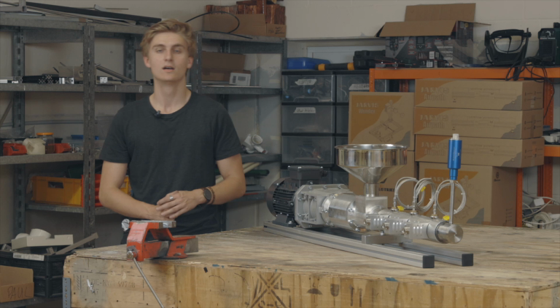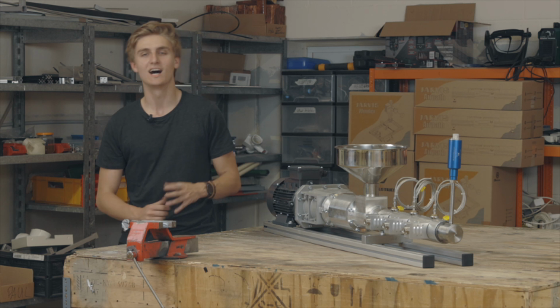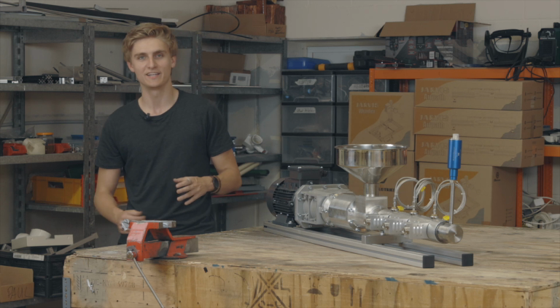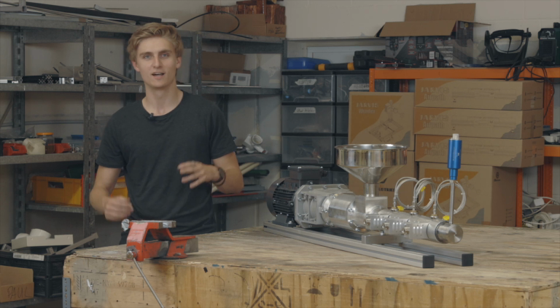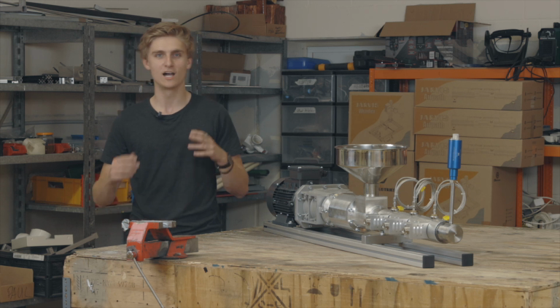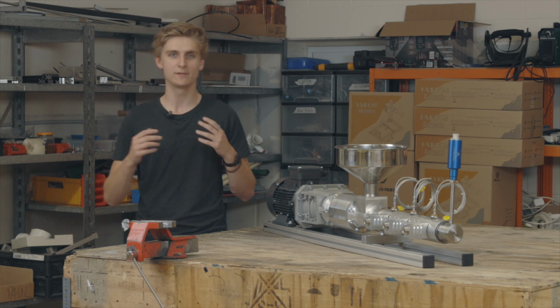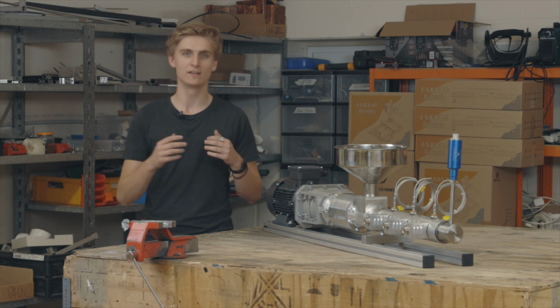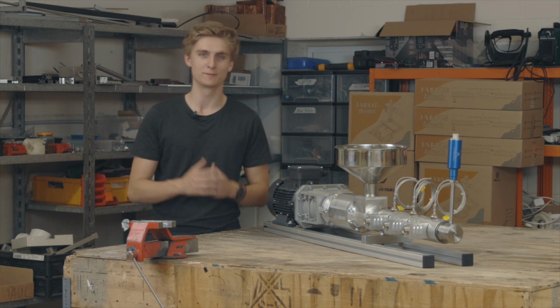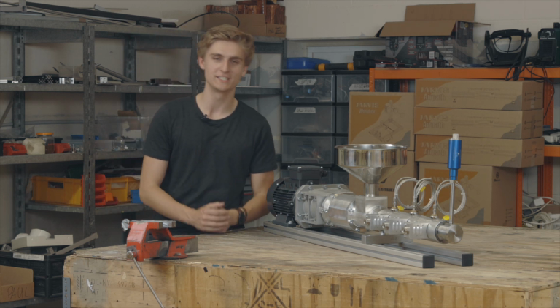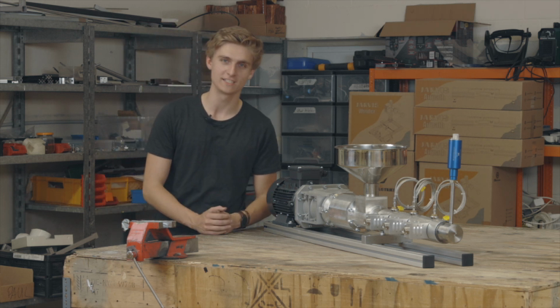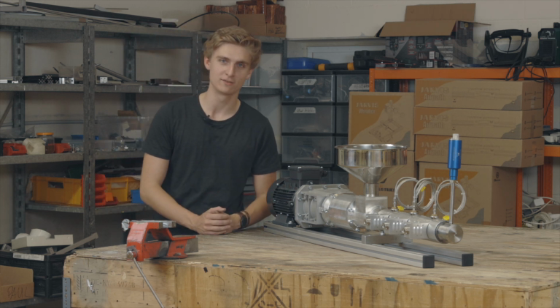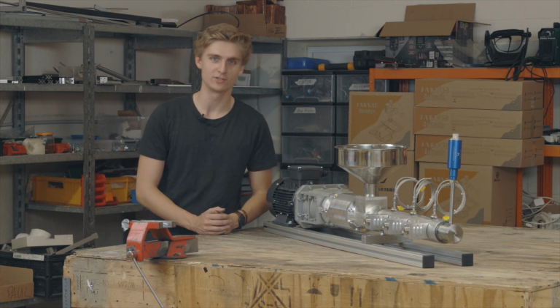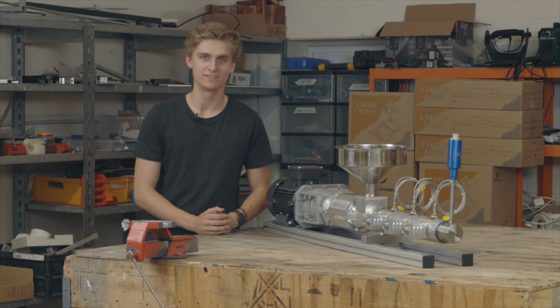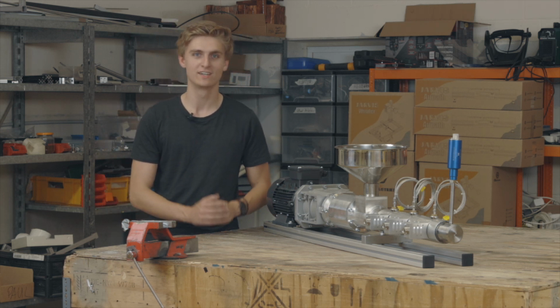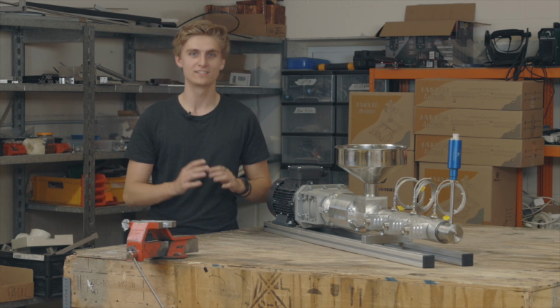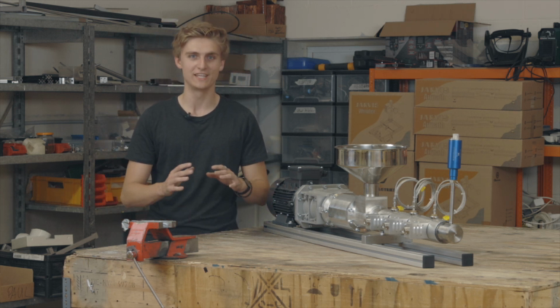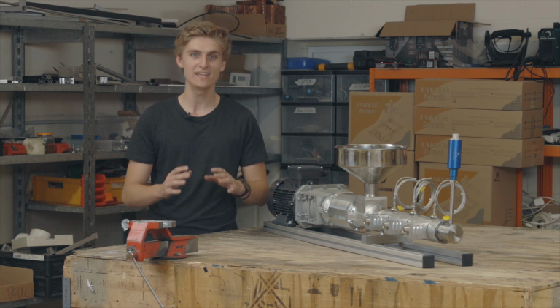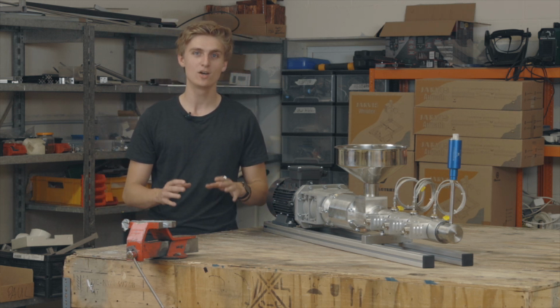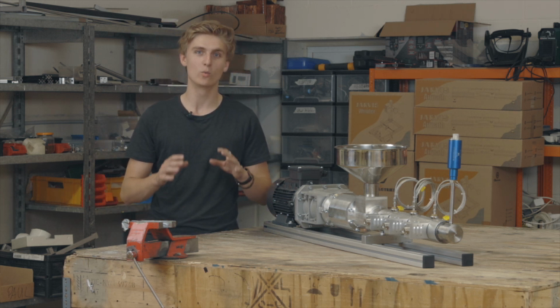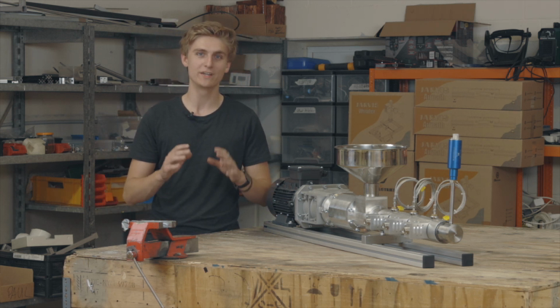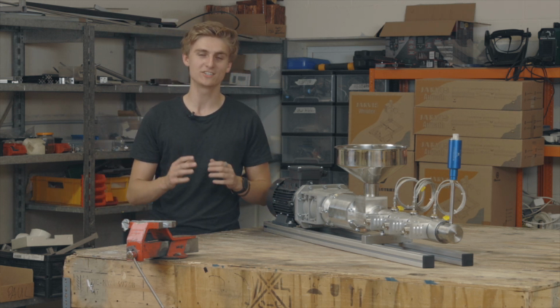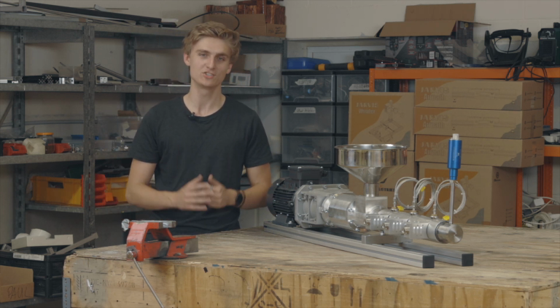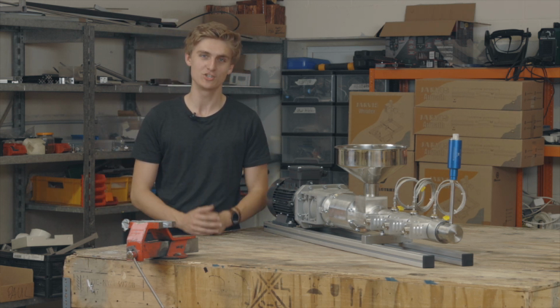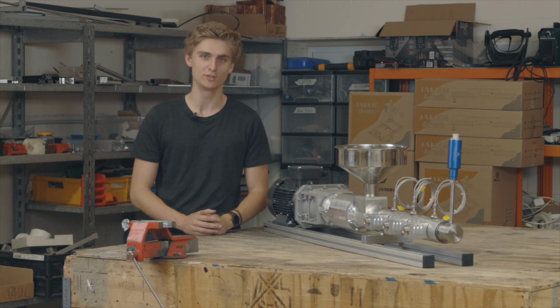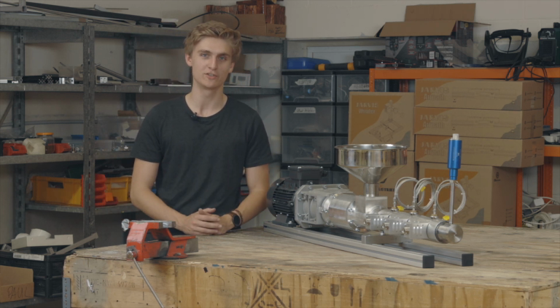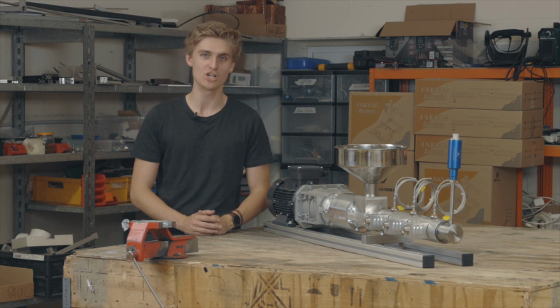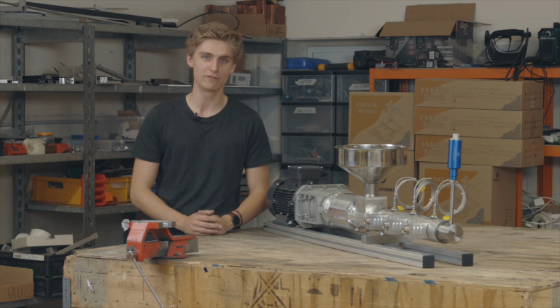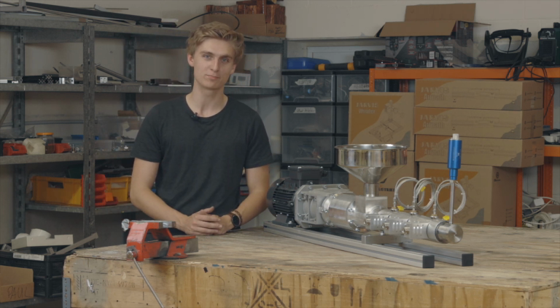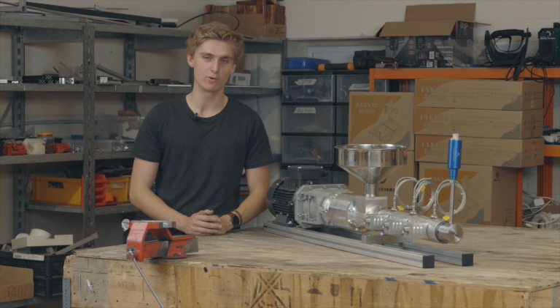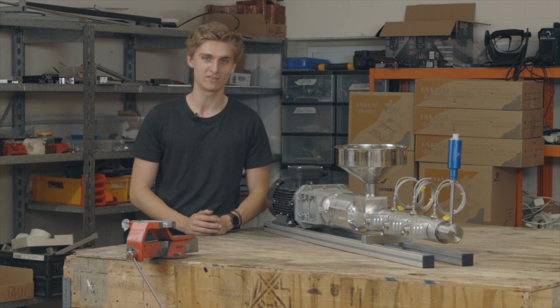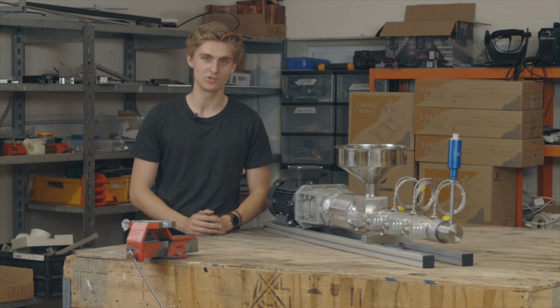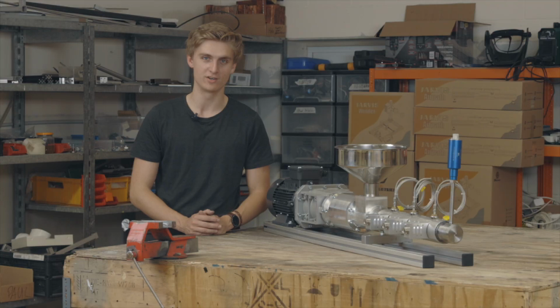Hi, I'm Jelen from Kitek Industries. Today, we're going to introduce the Jarvis Pro Extruder.